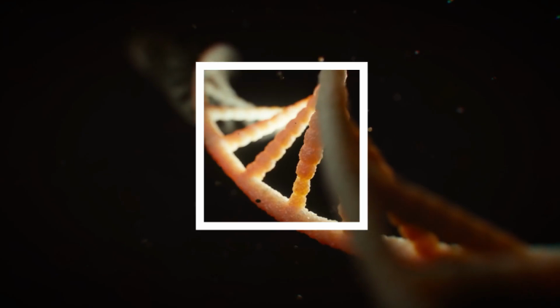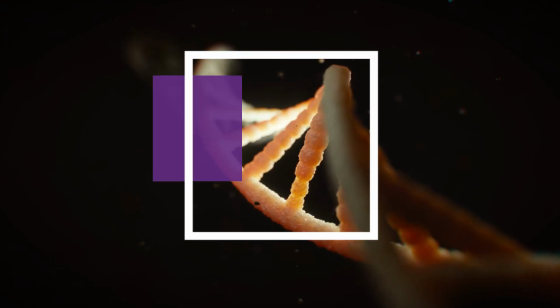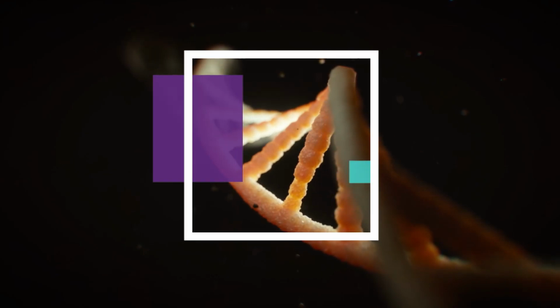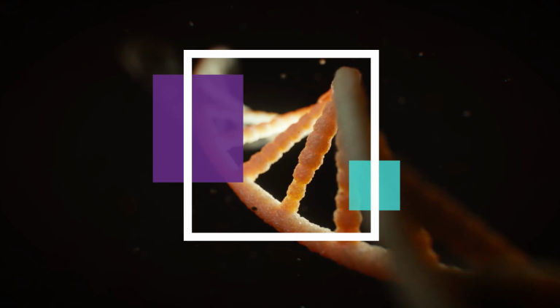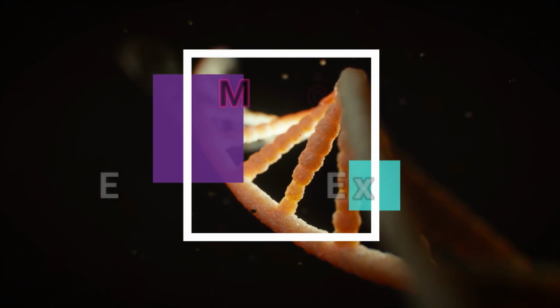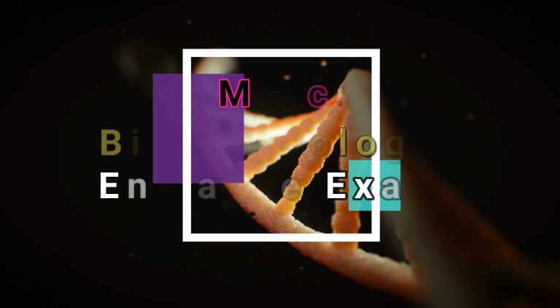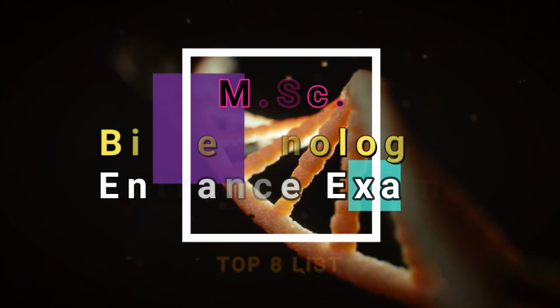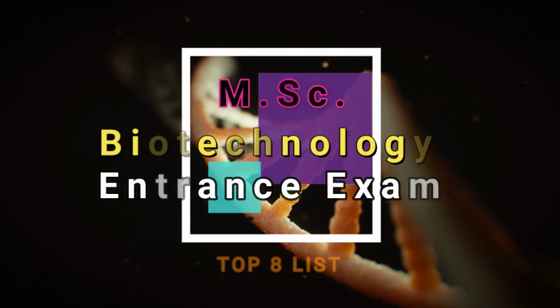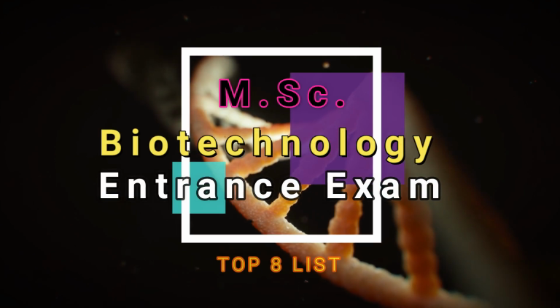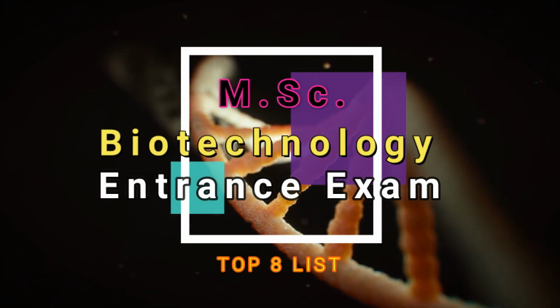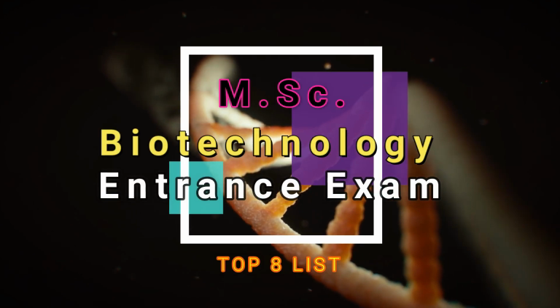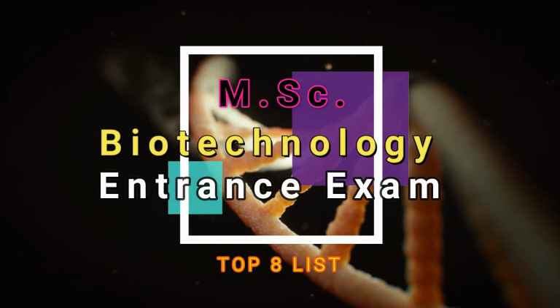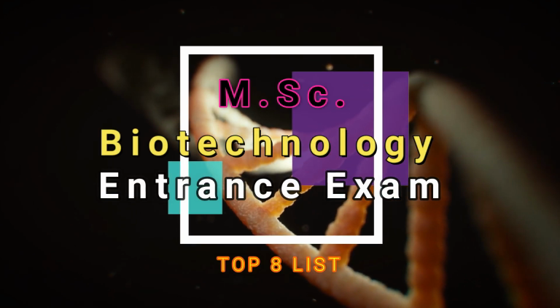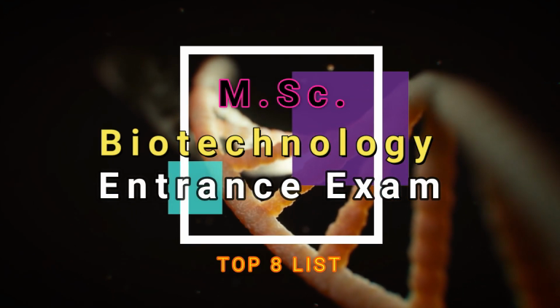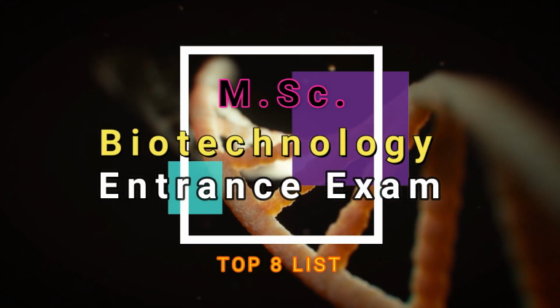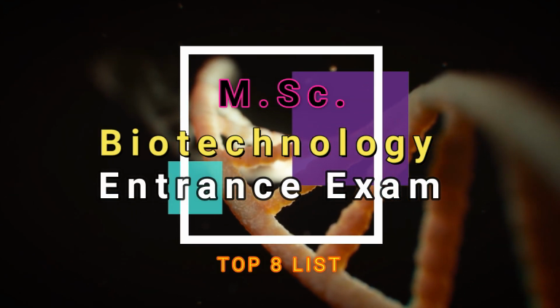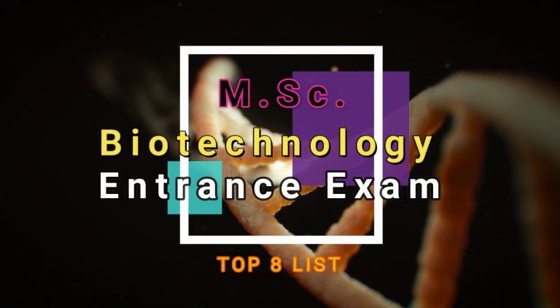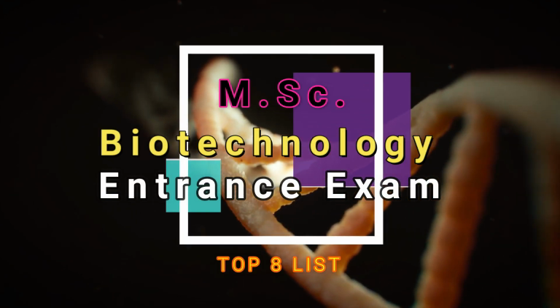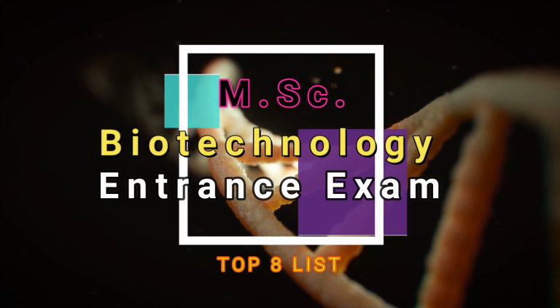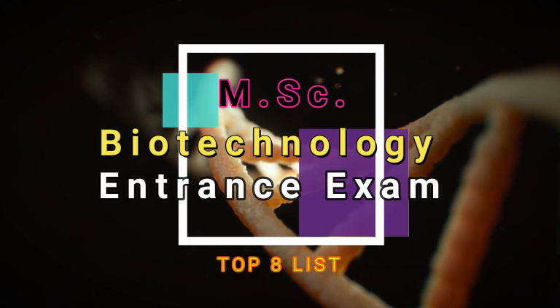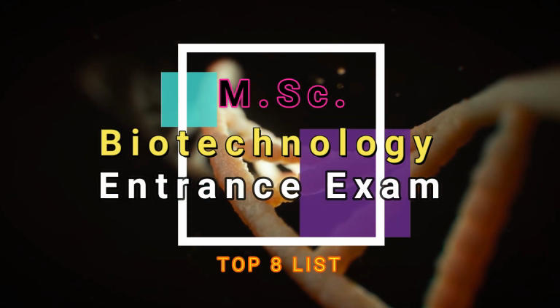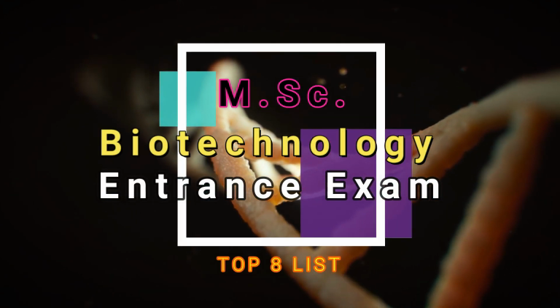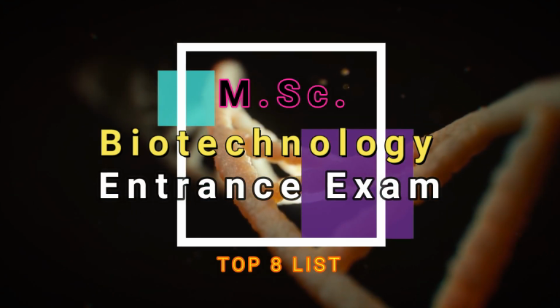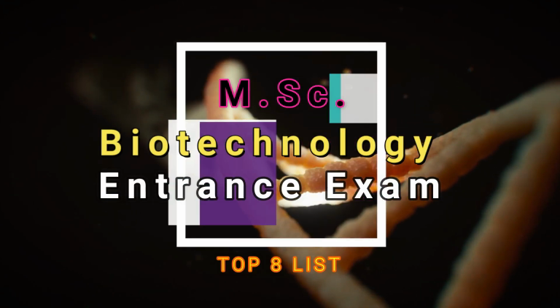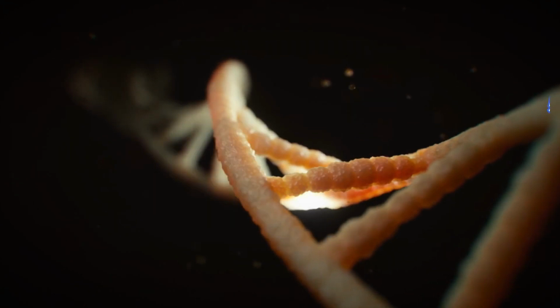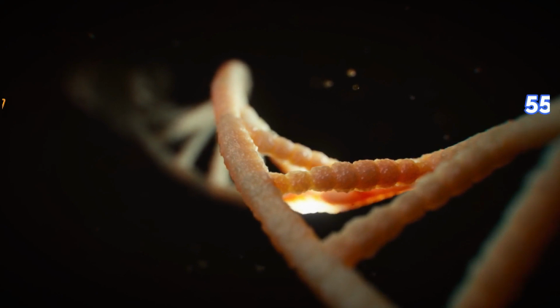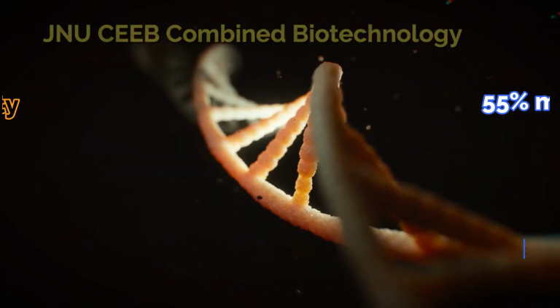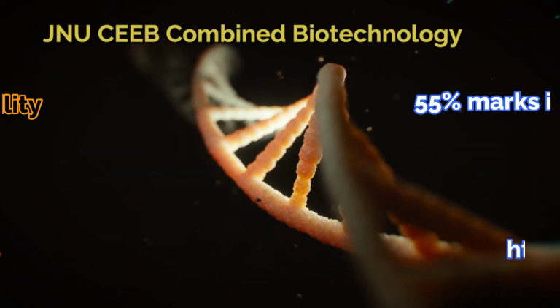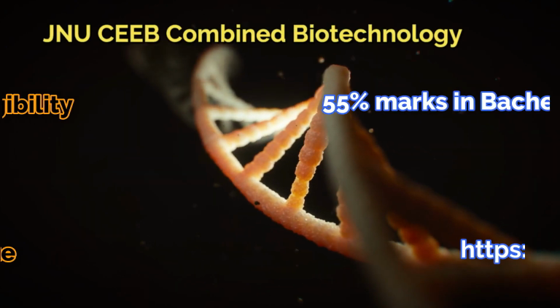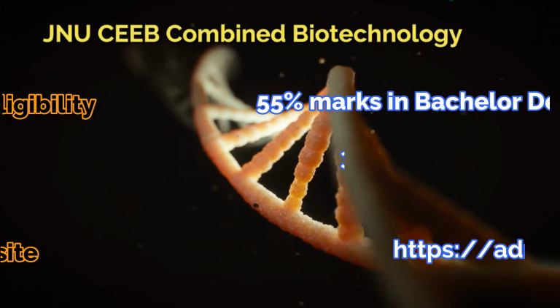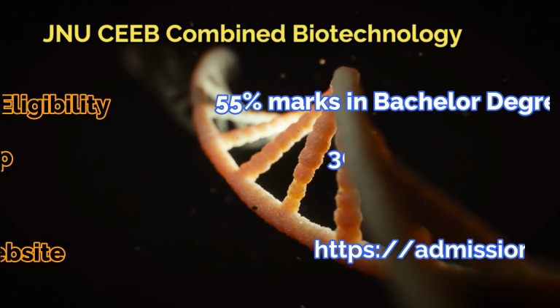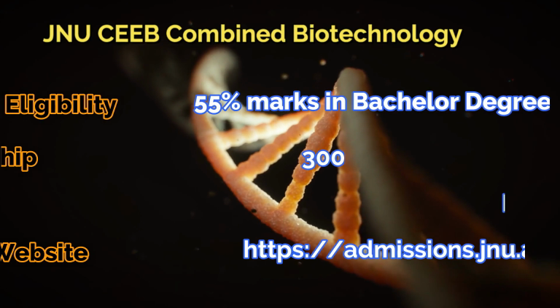Hello and welcome to another class of AAB in Biological Sciences. This is Abhishek with you. Today I will be telling you about the MSc Biotechnology entrance exam top list.